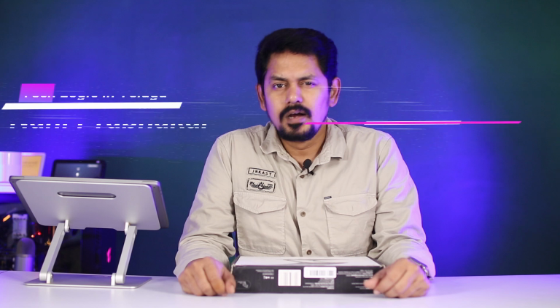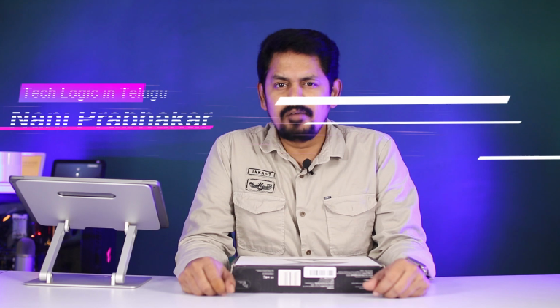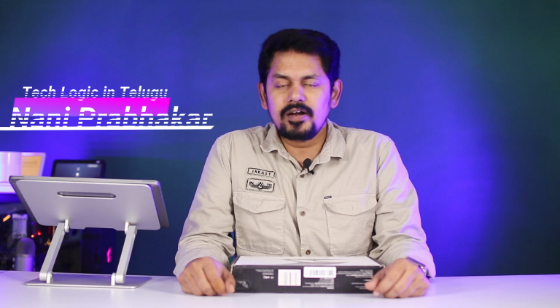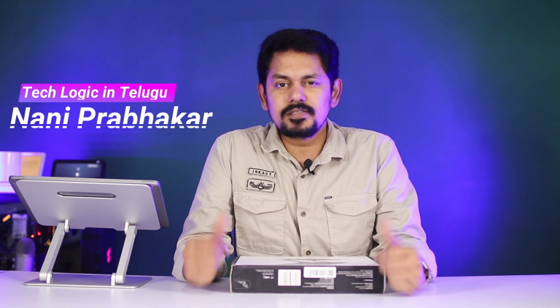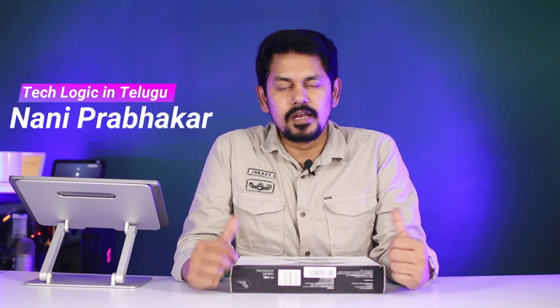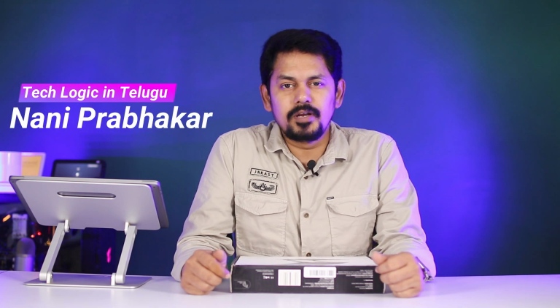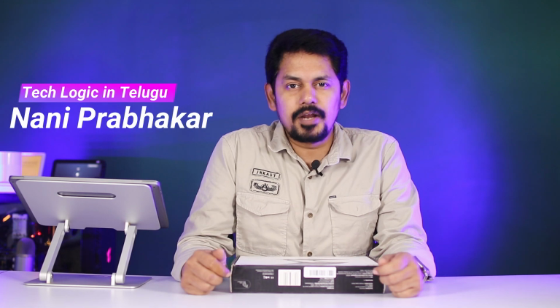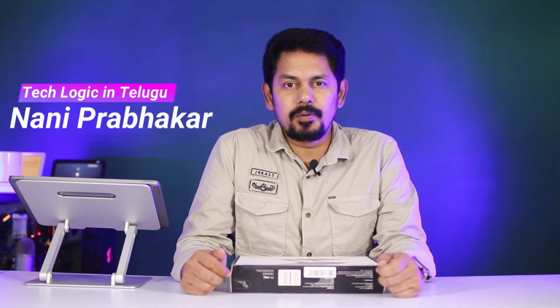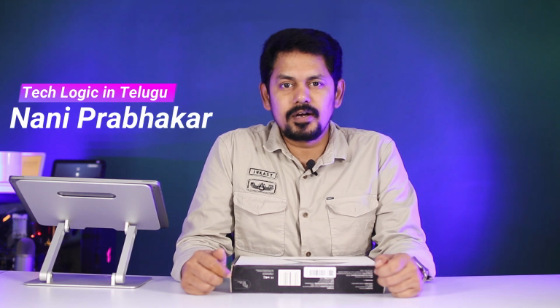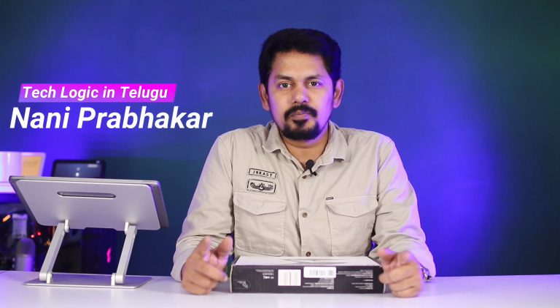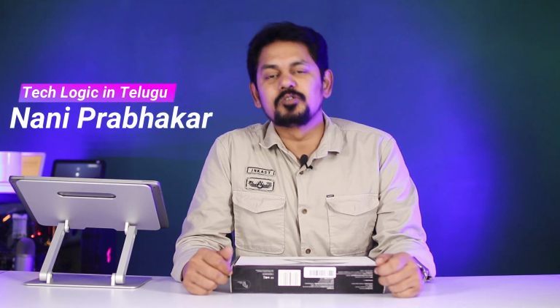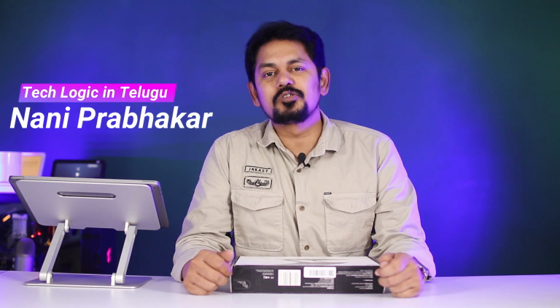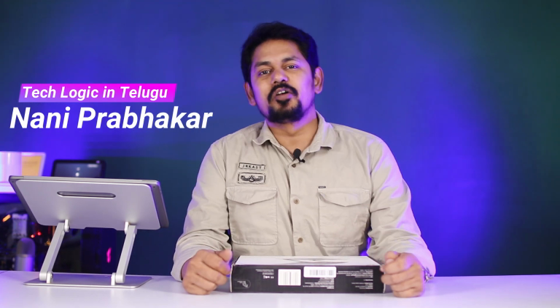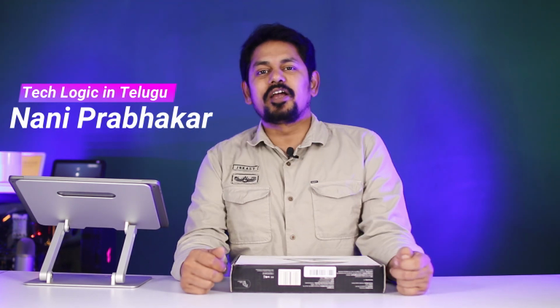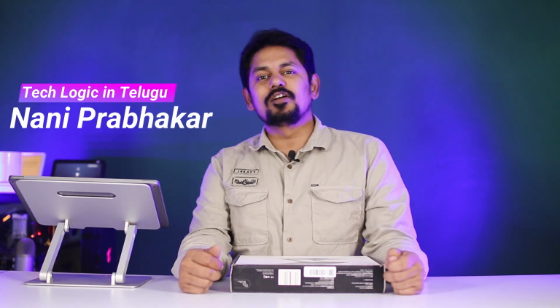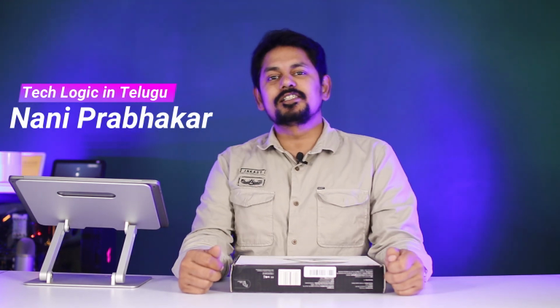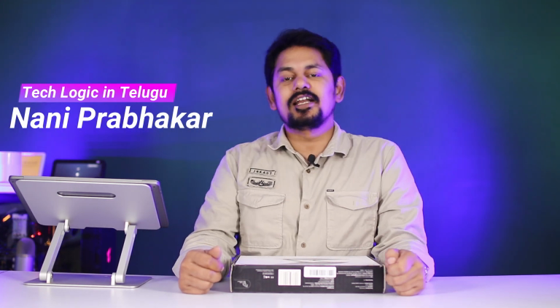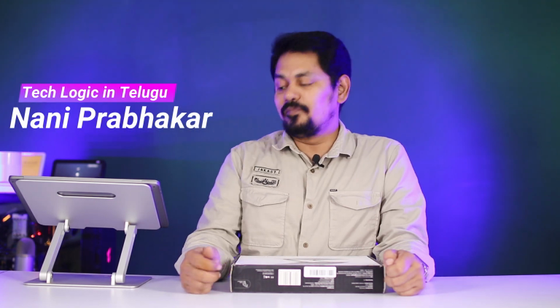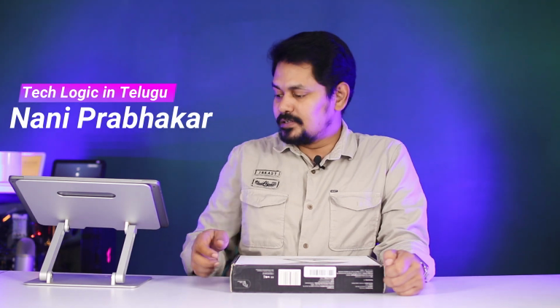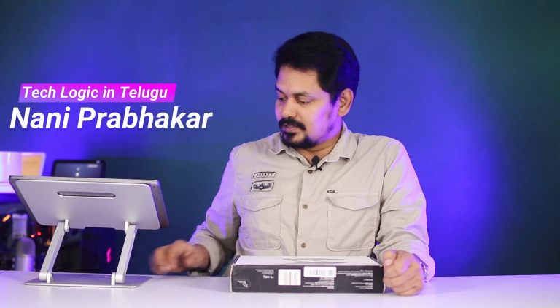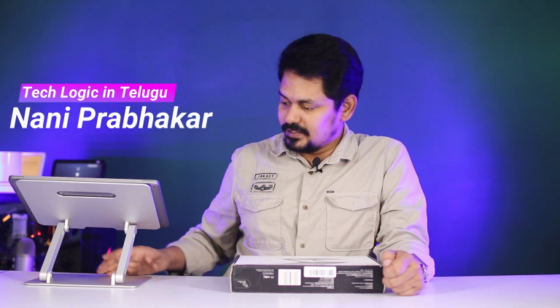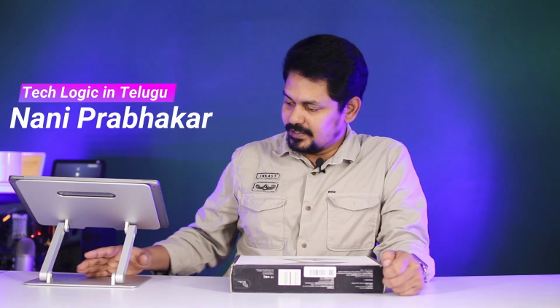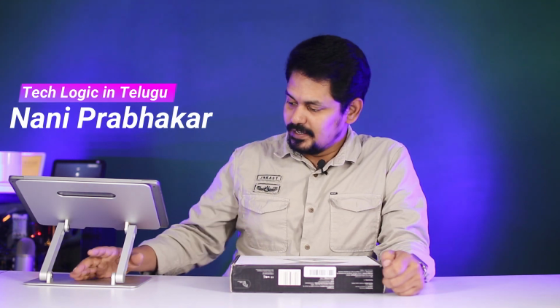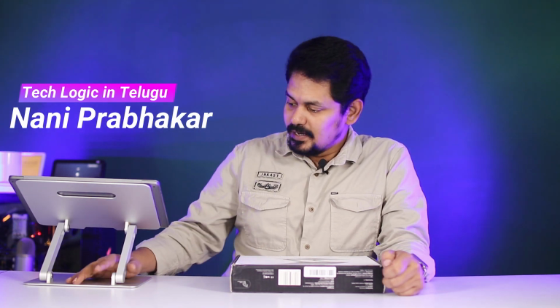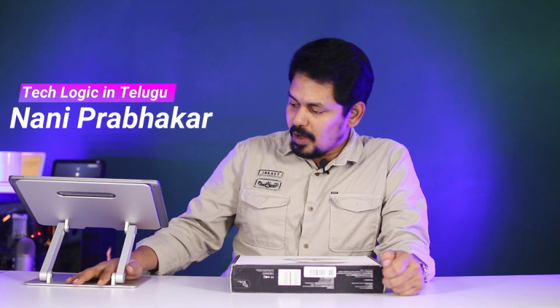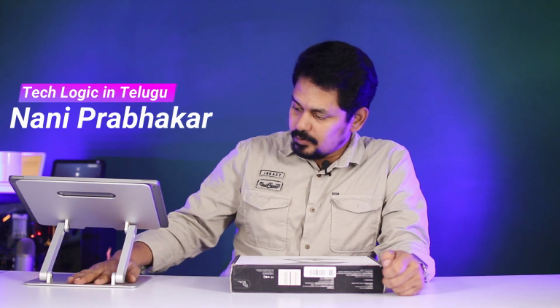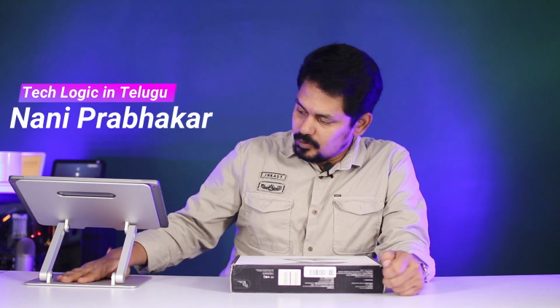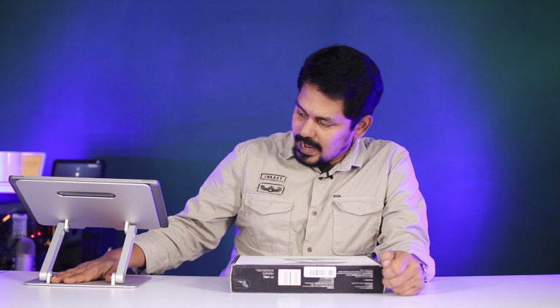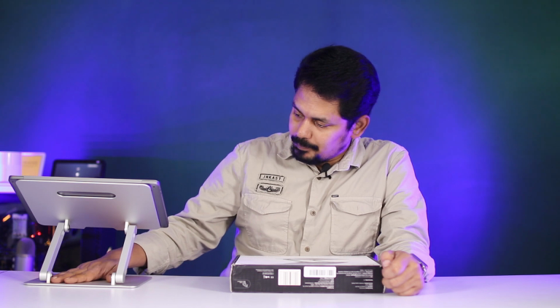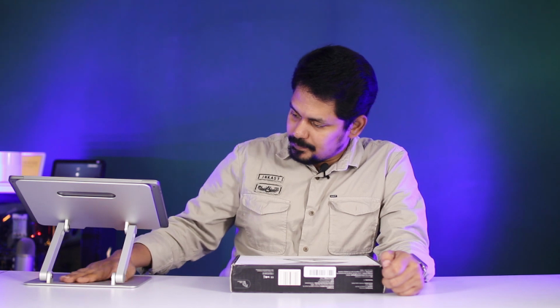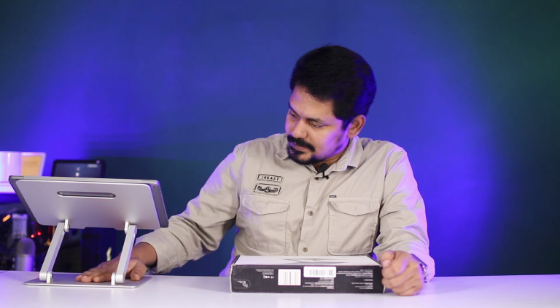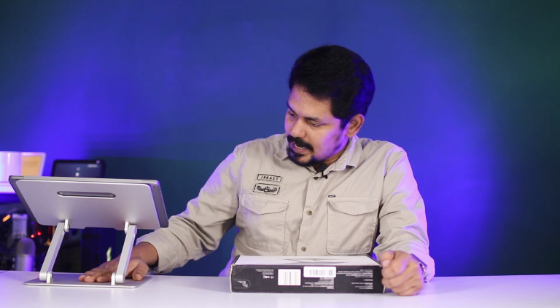Hi friends, I am Nani Prabhakar from the TechLogic channel. Friends, this is a Portable Laptop Stand.